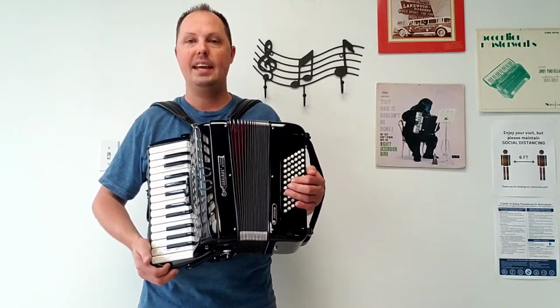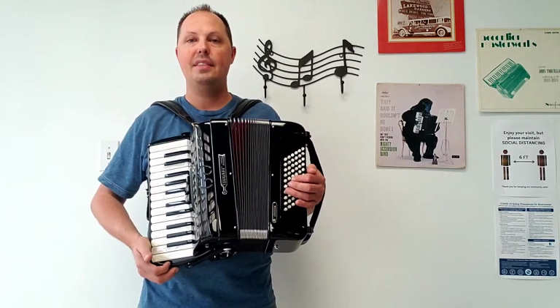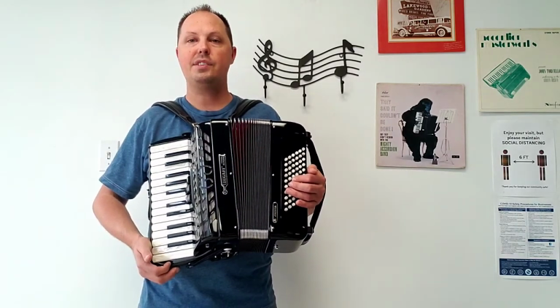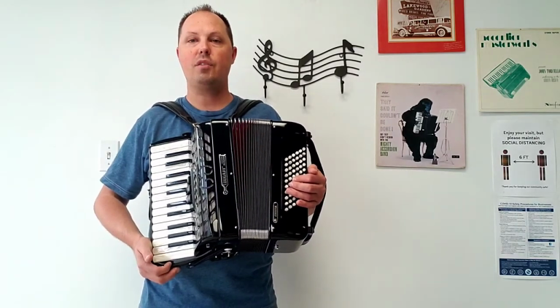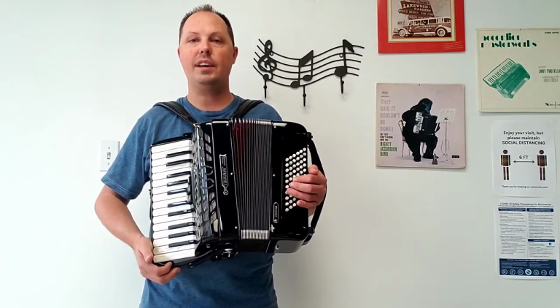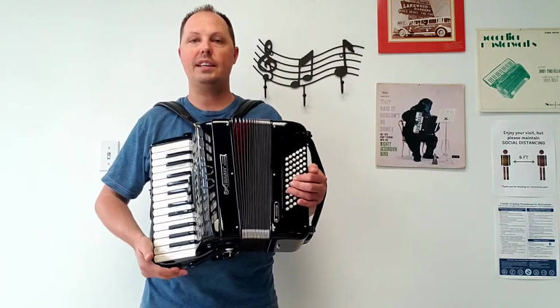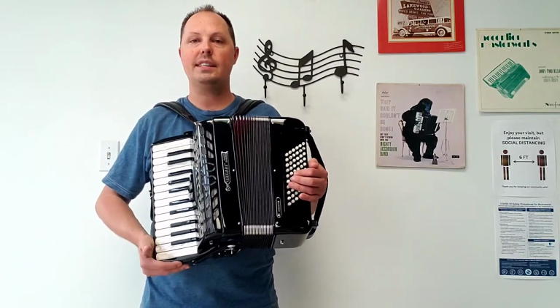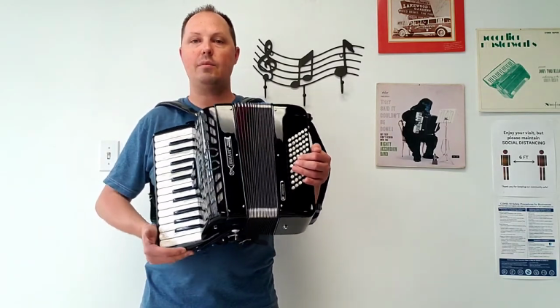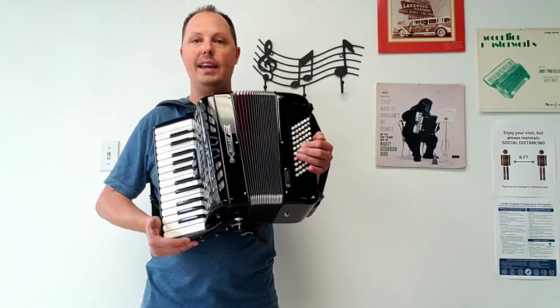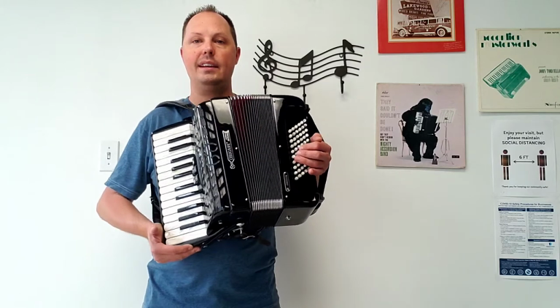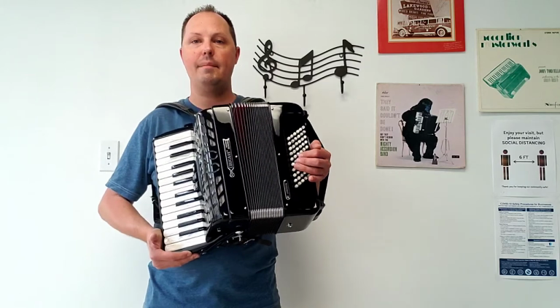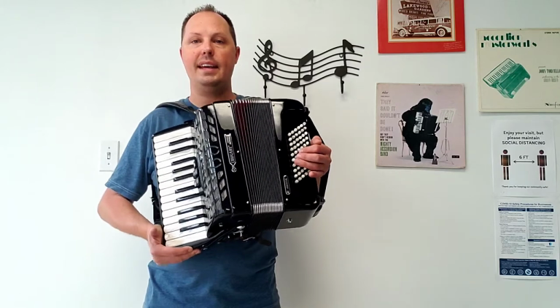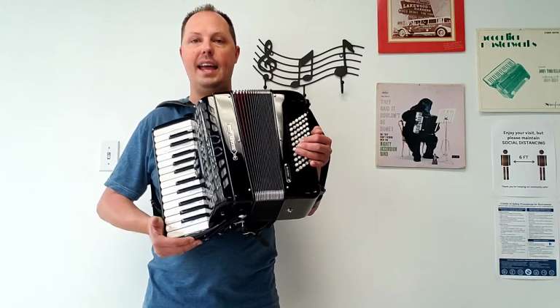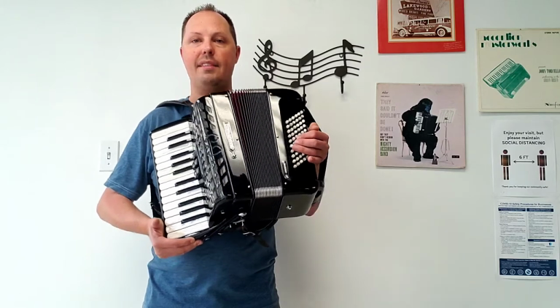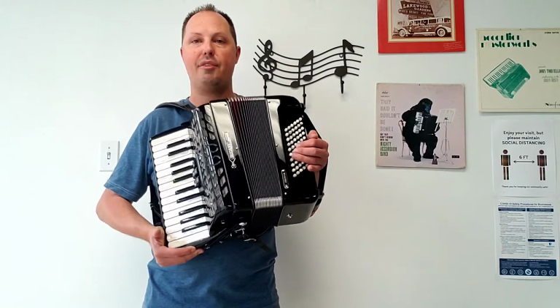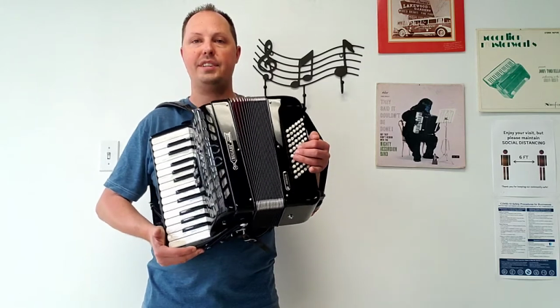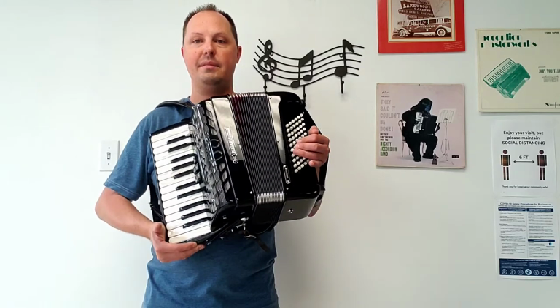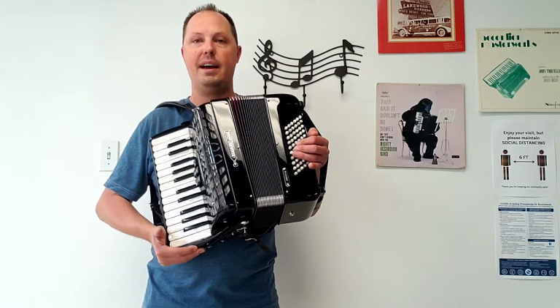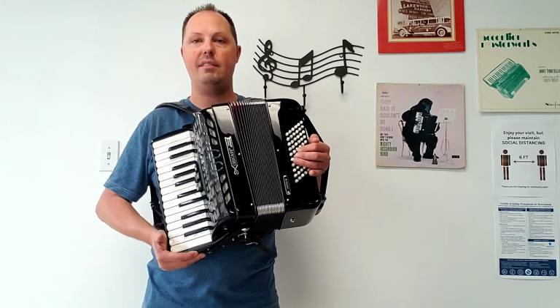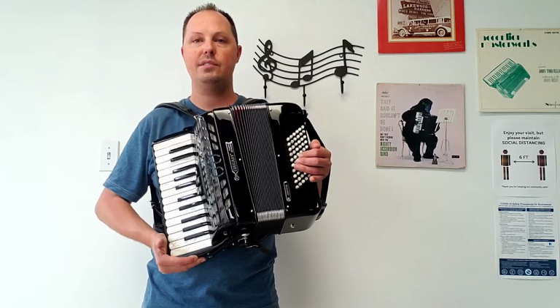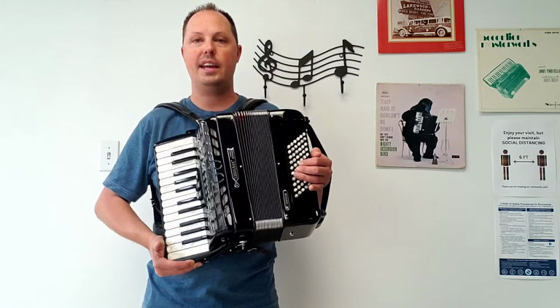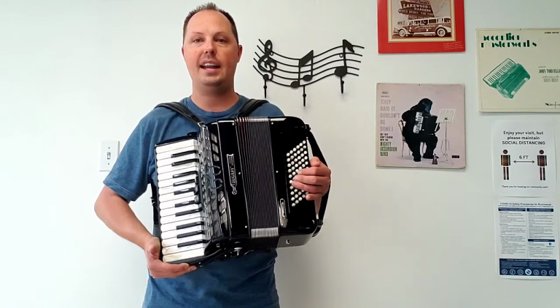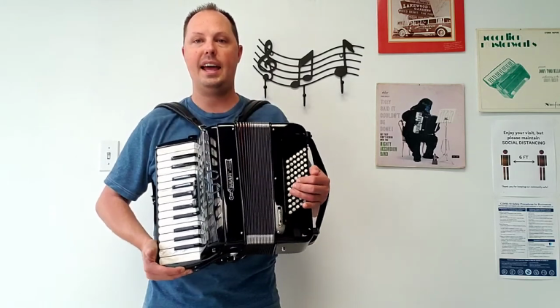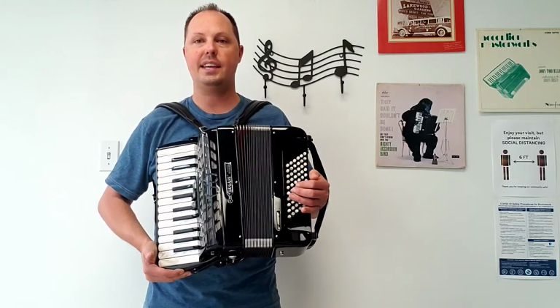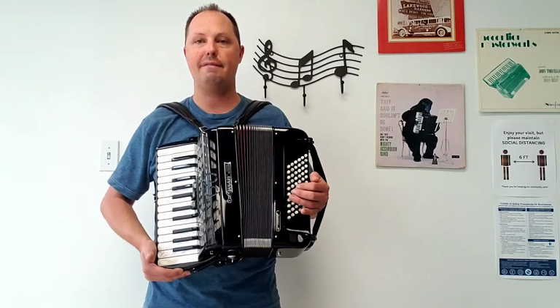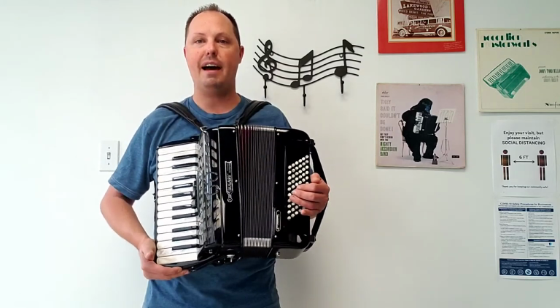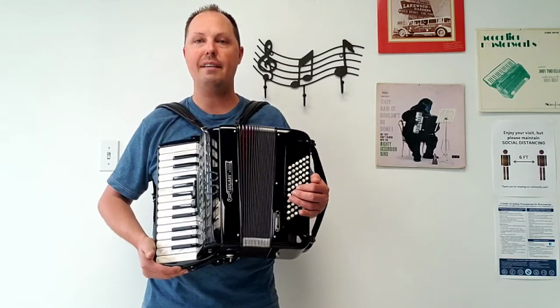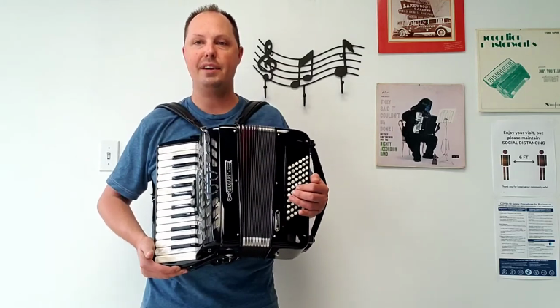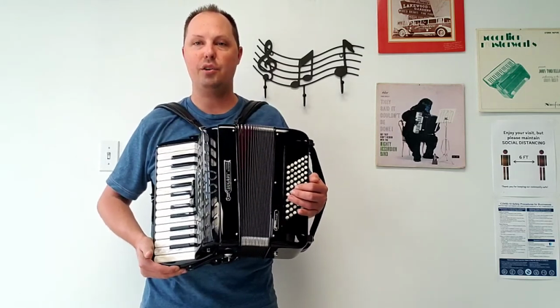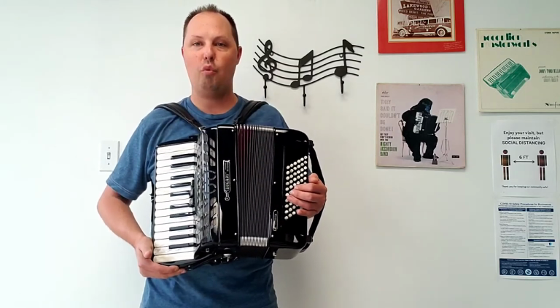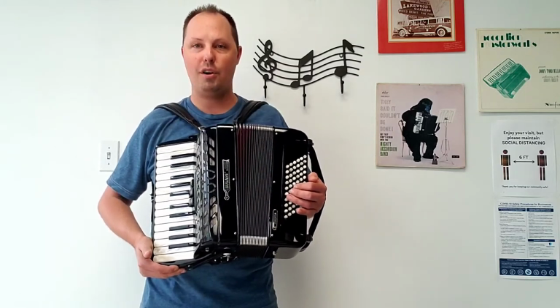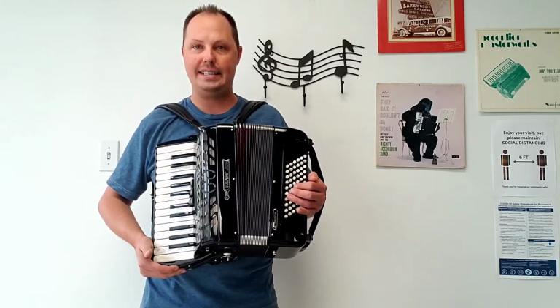This accordion is lightweight, coming in at 13 pounds, and it has a five-year warranty.